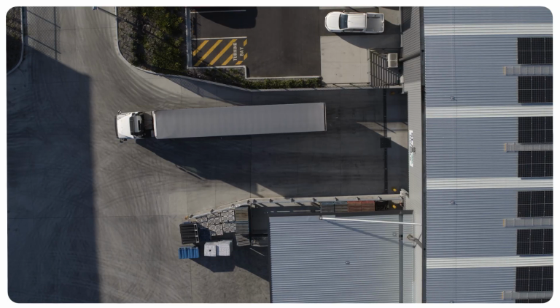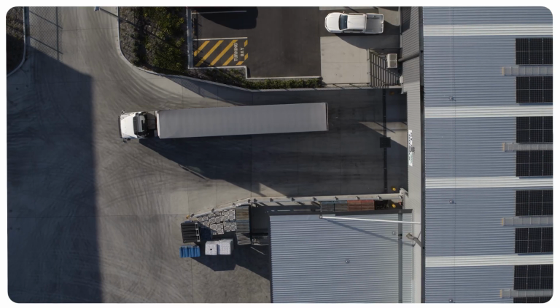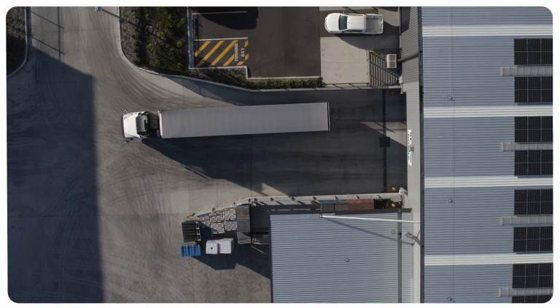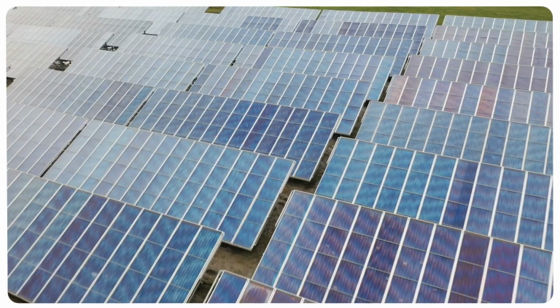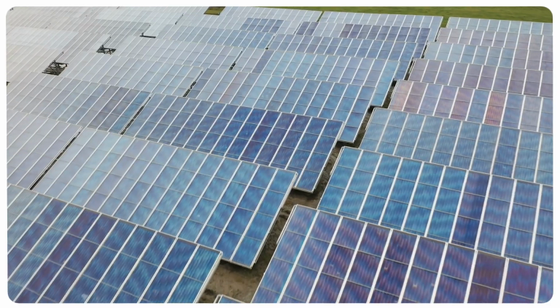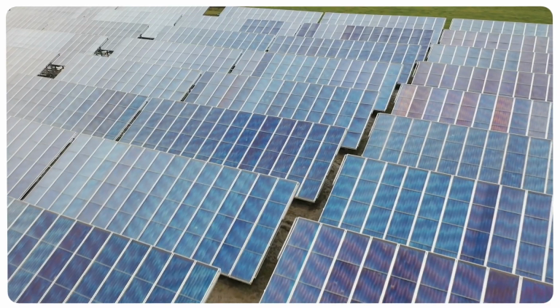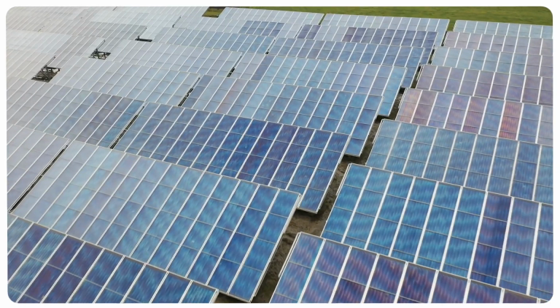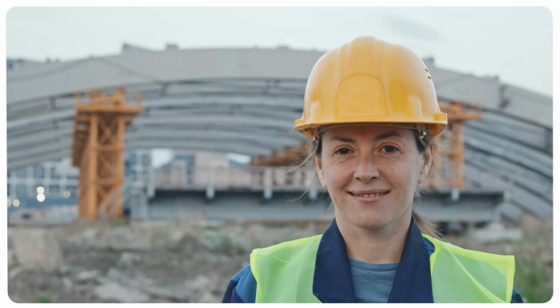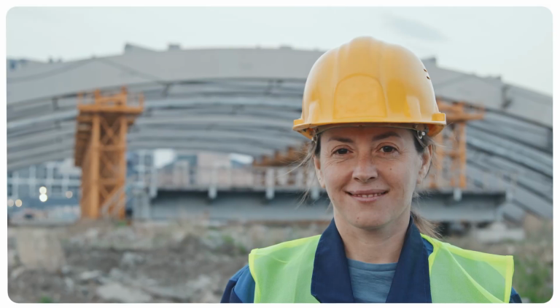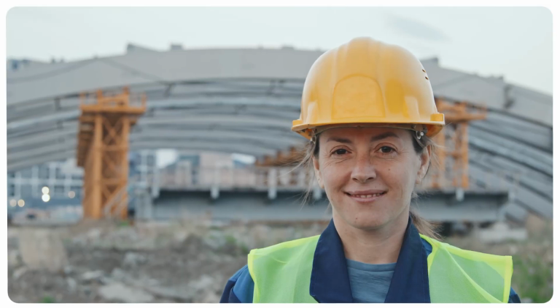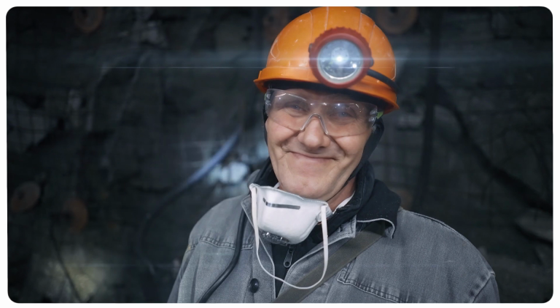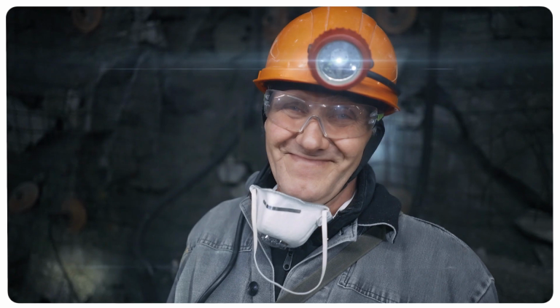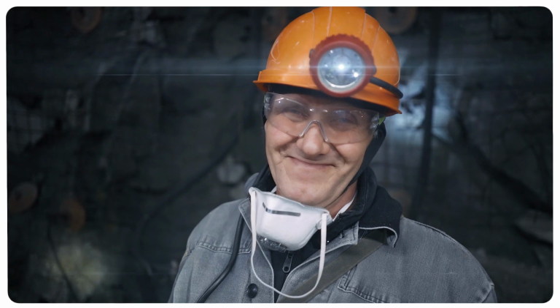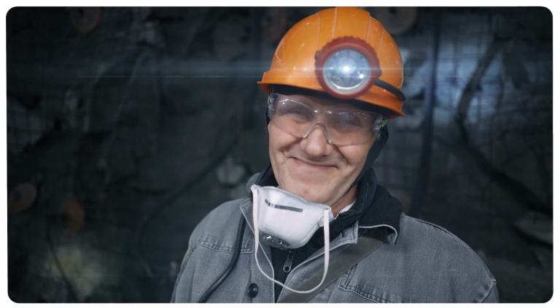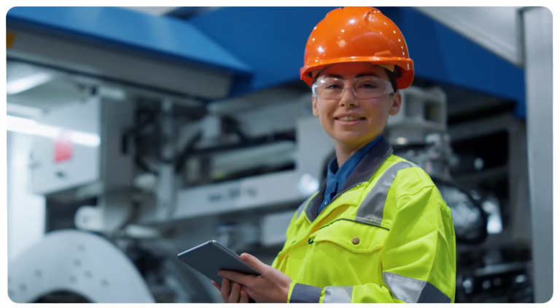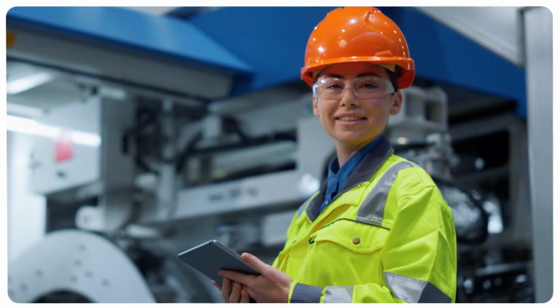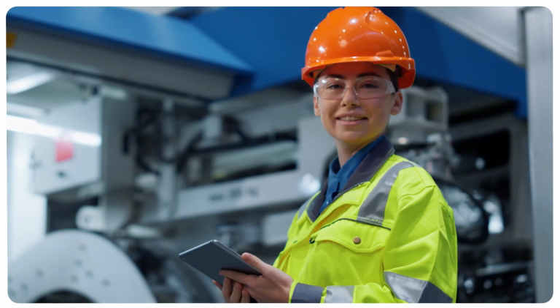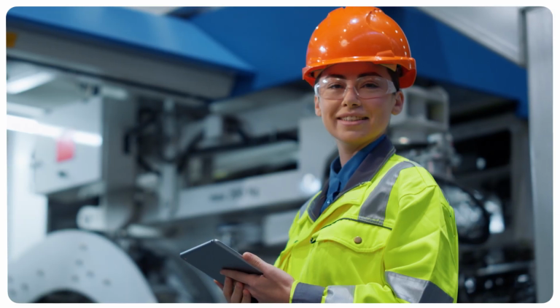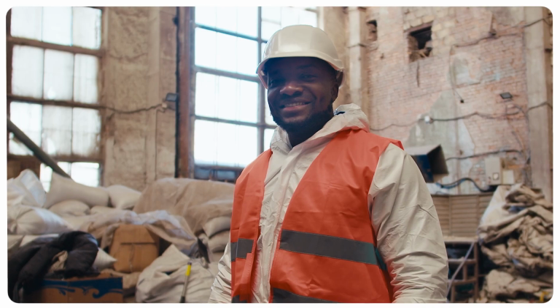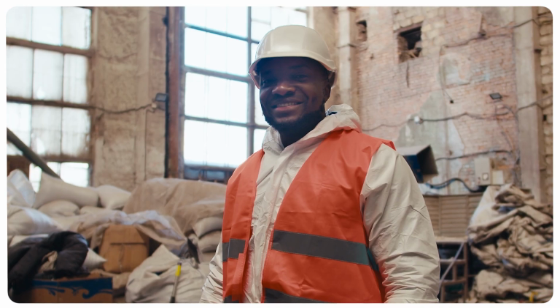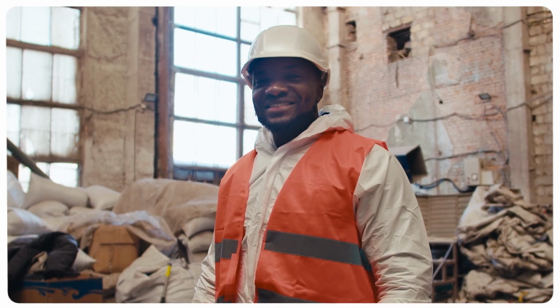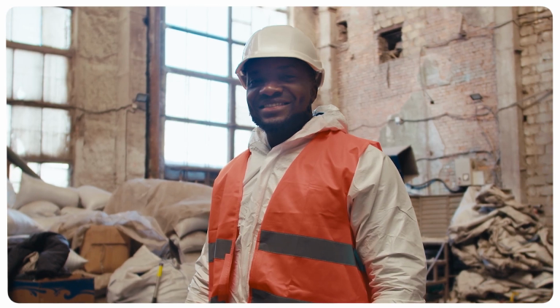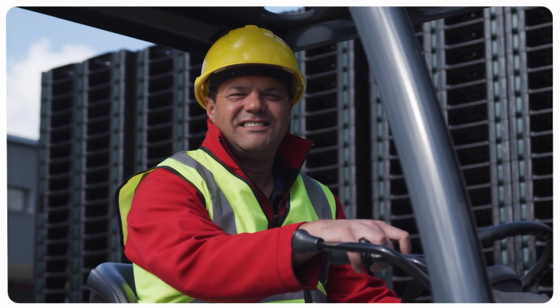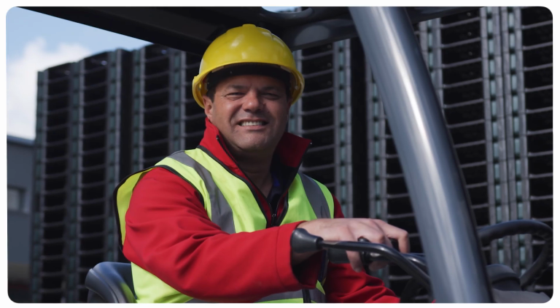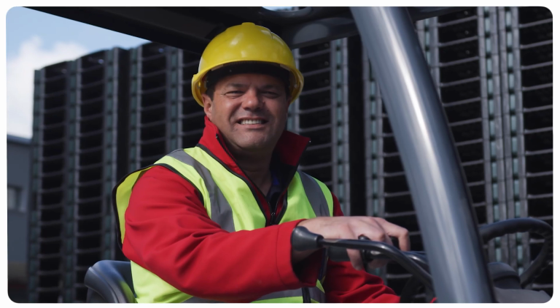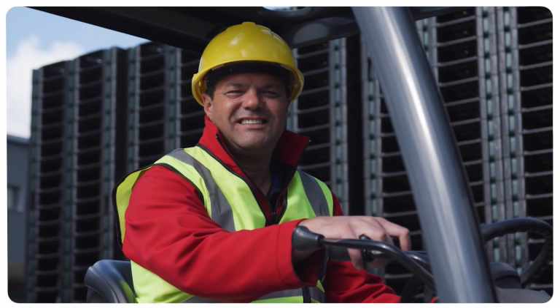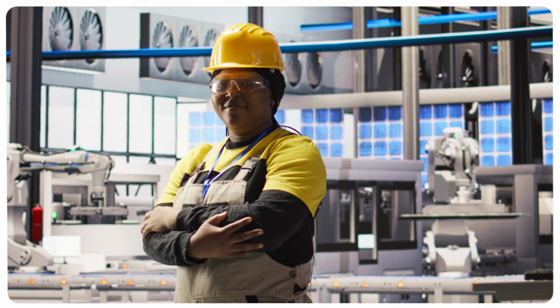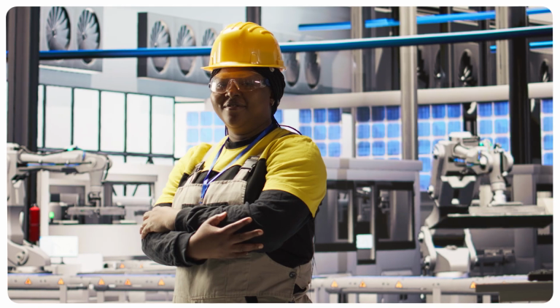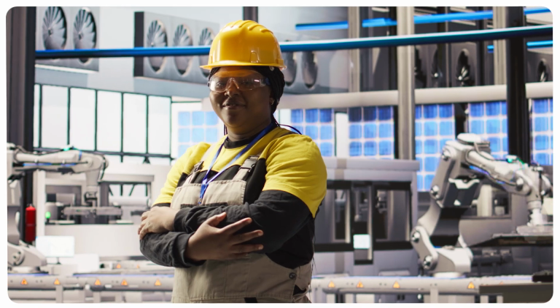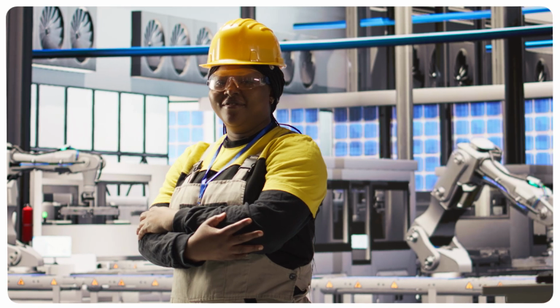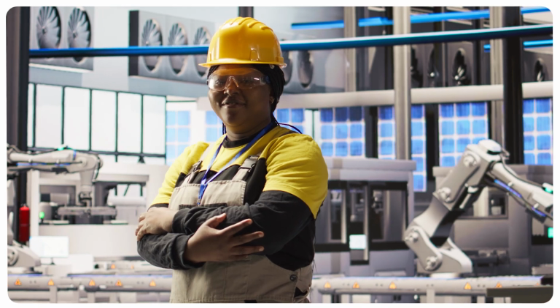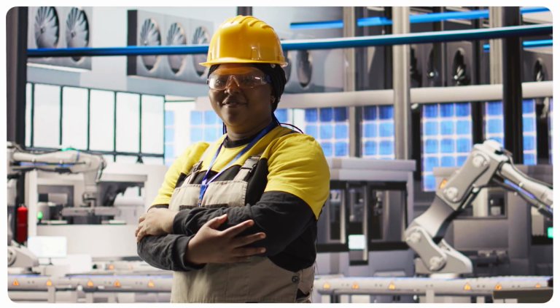For over 30 years, we've helped businesses take control of their maintenance strategies, eliminating surprises and maximizing uptime.